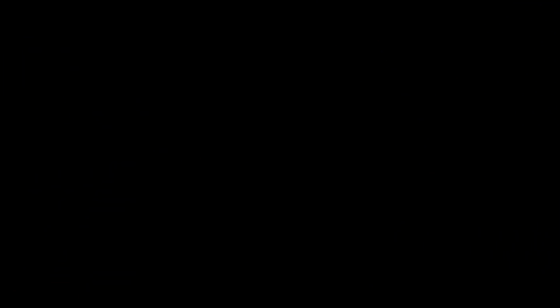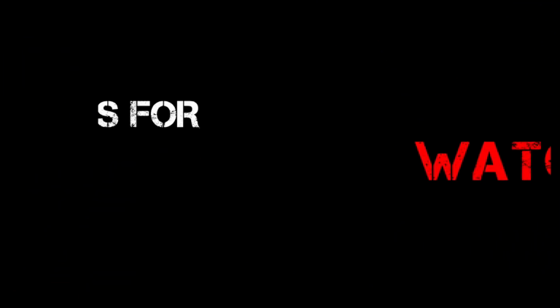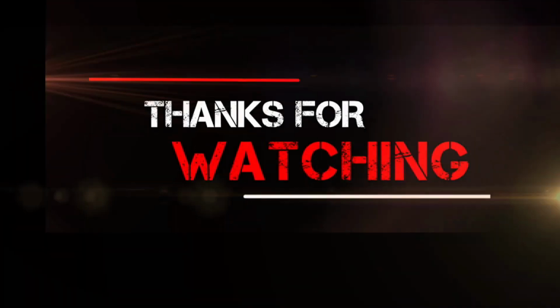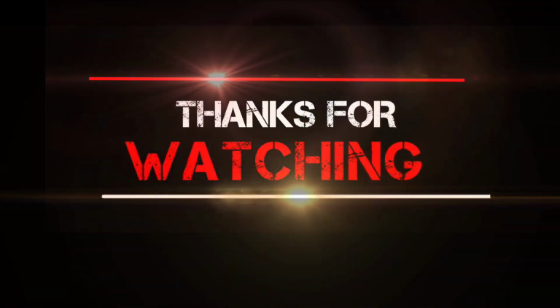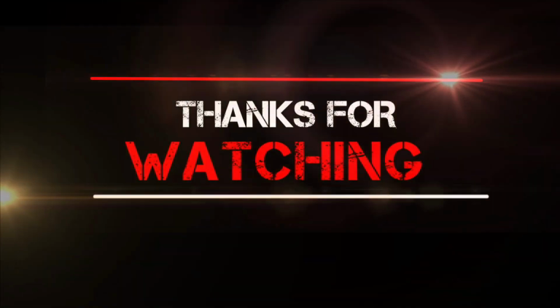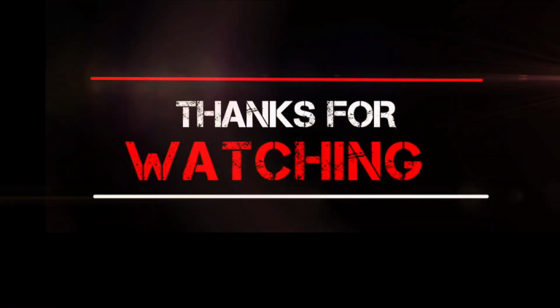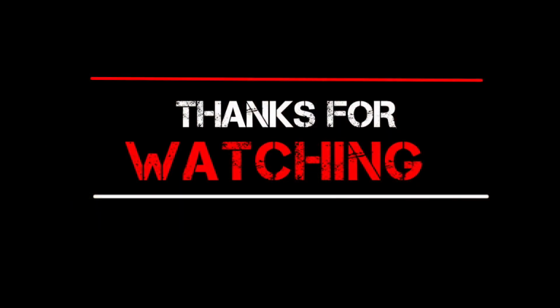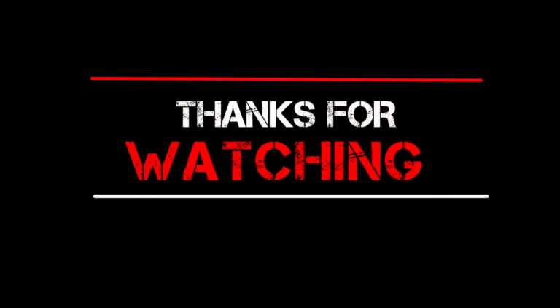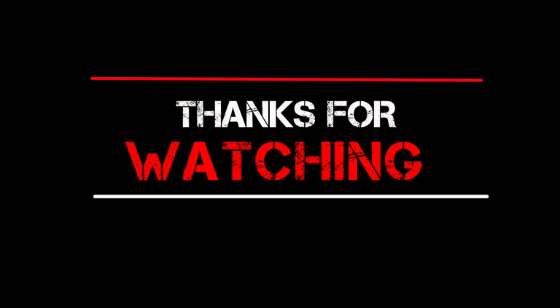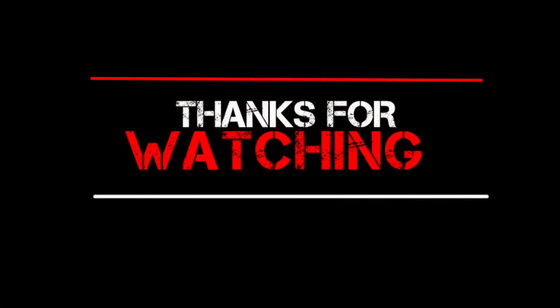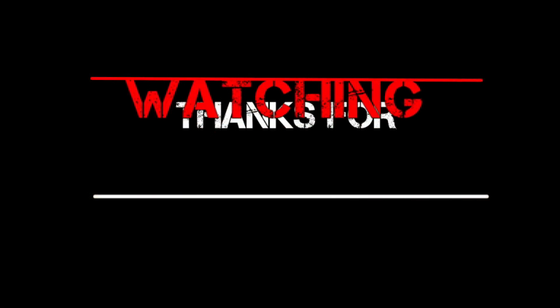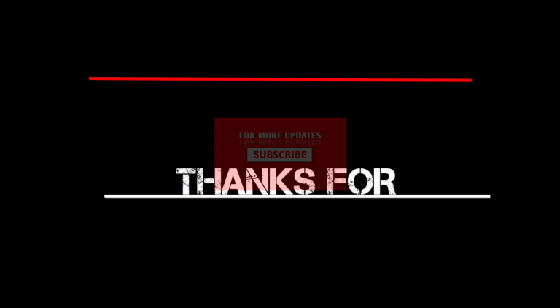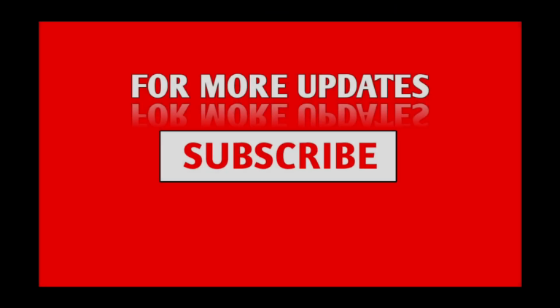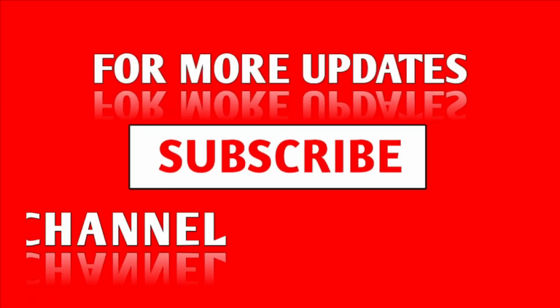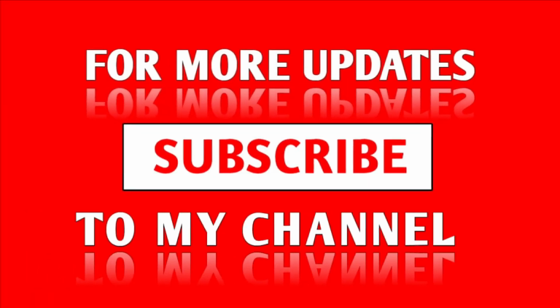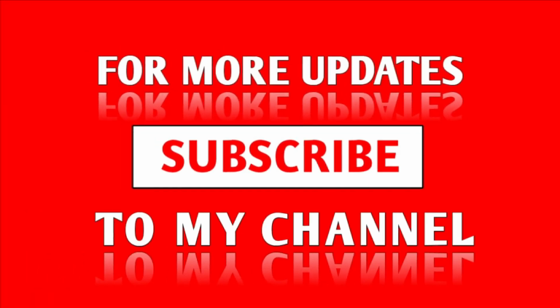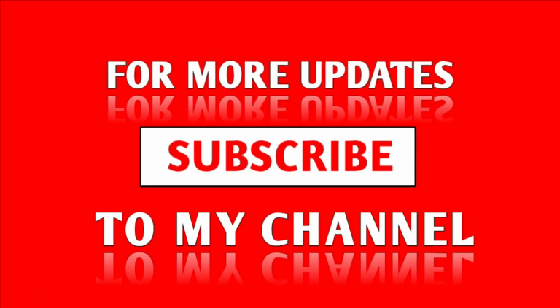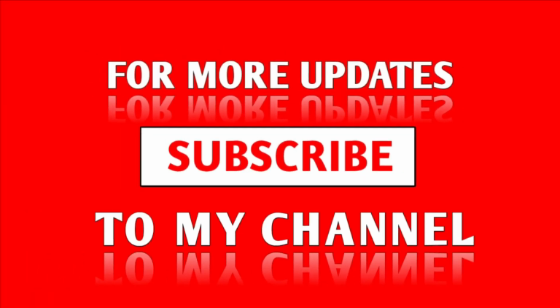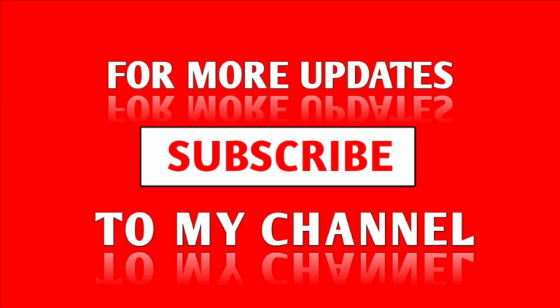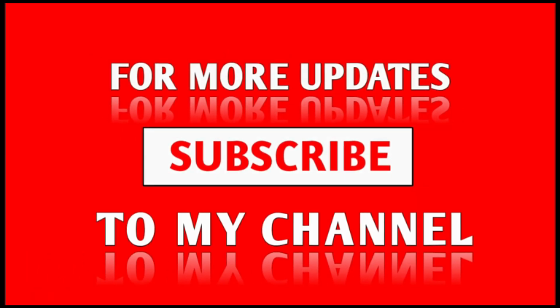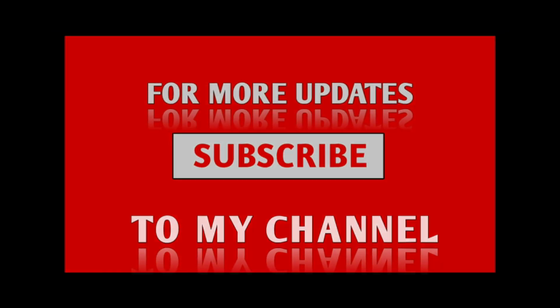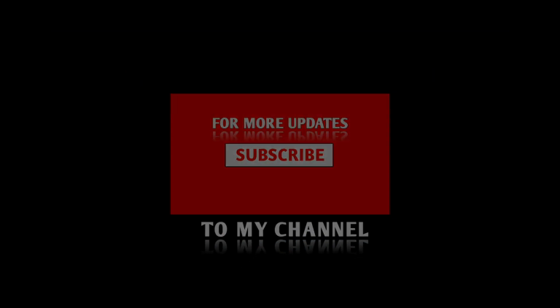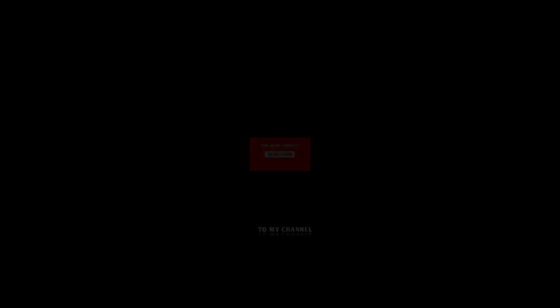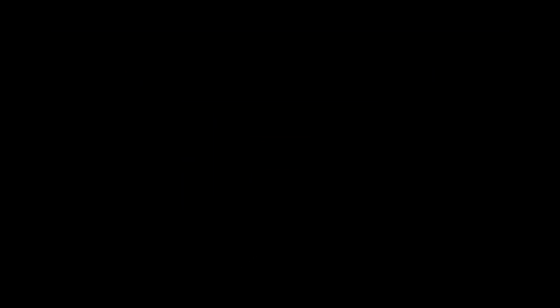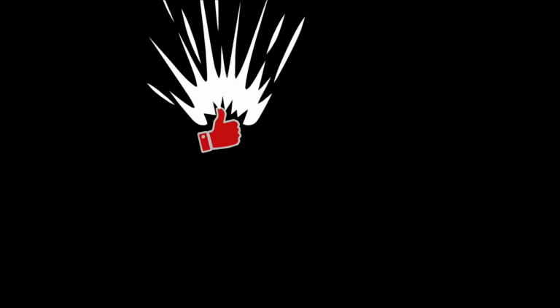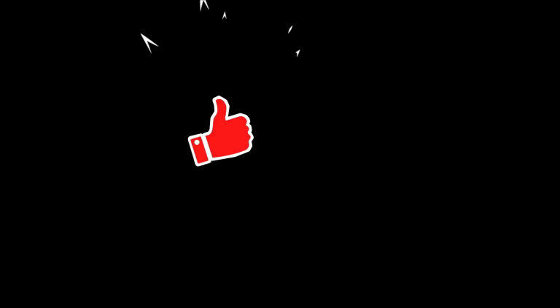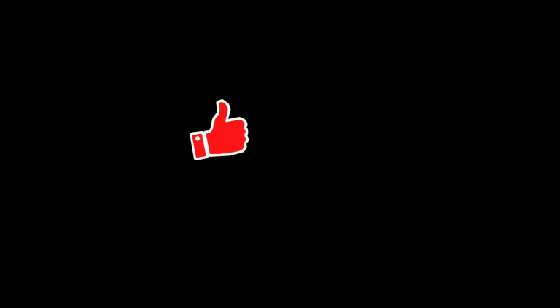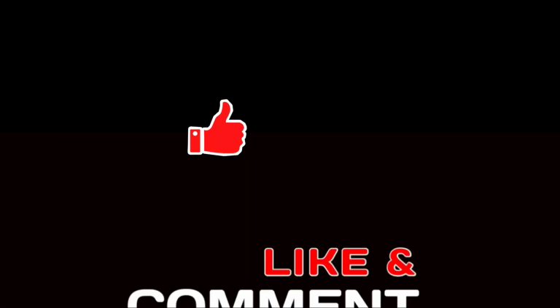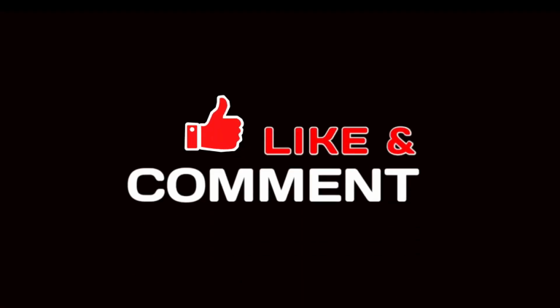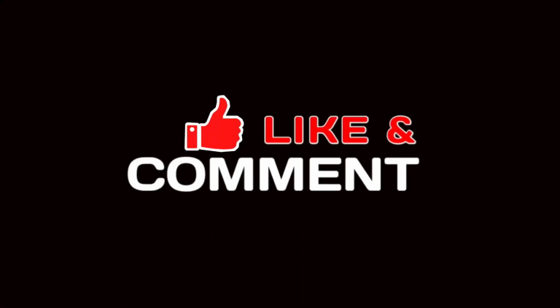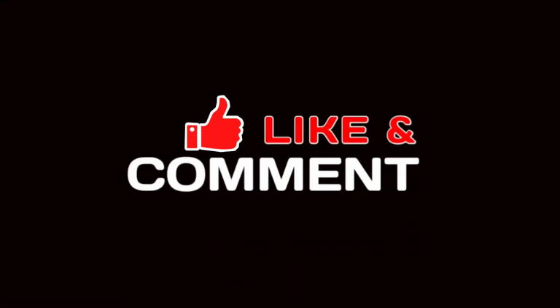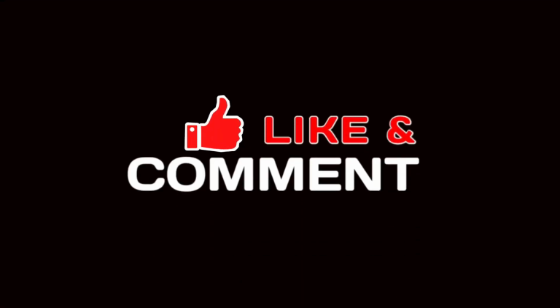Thanks for watching this video. Subscribe to this channel to get the latest product reviews.